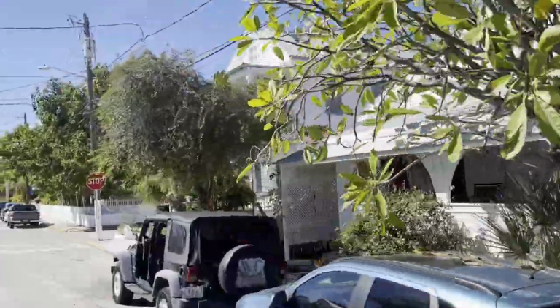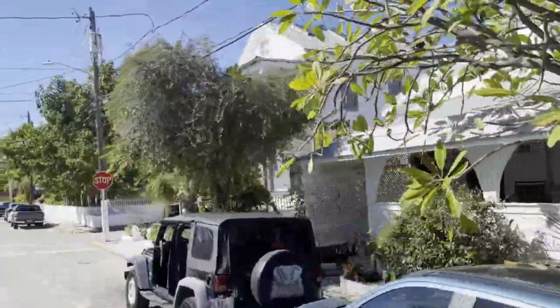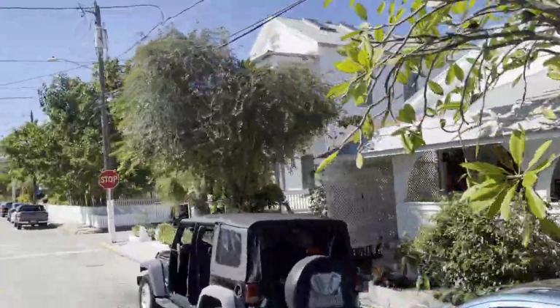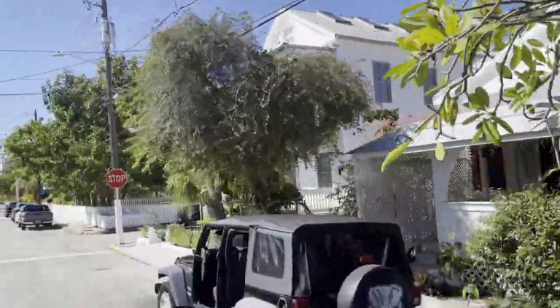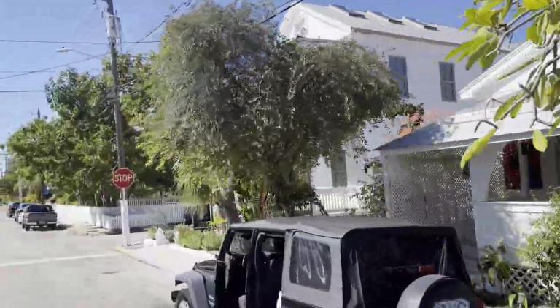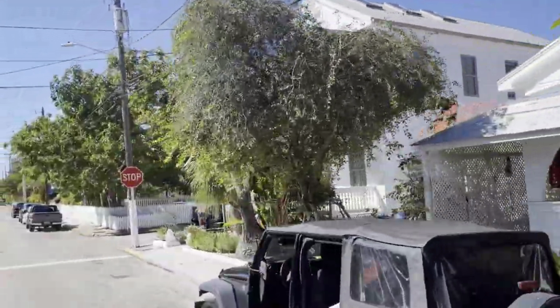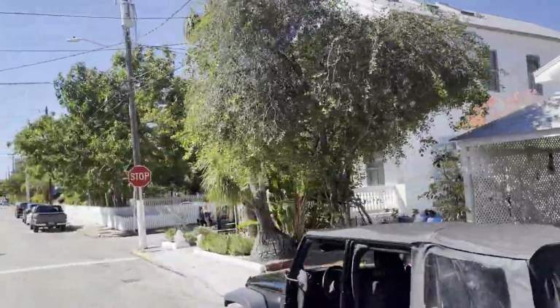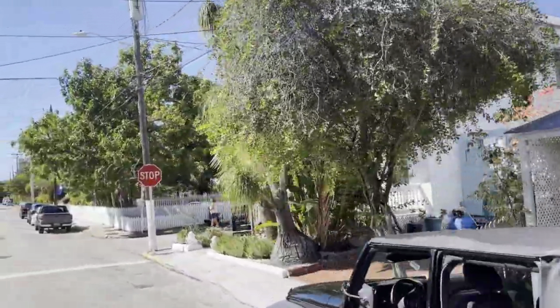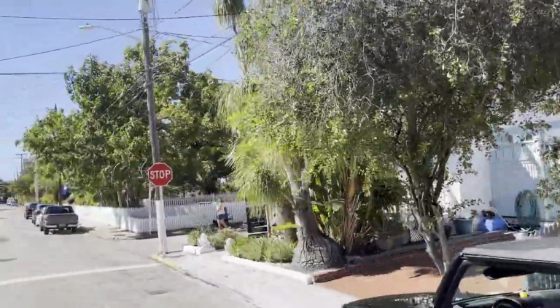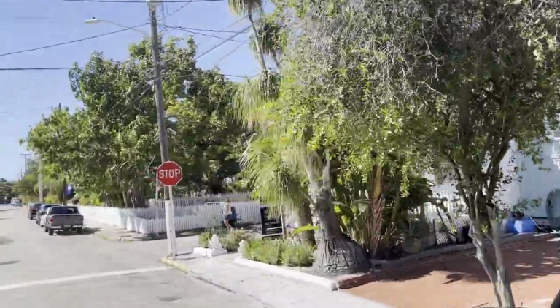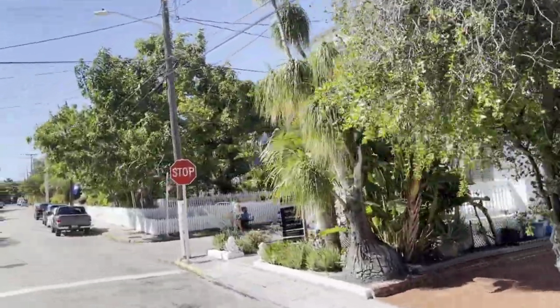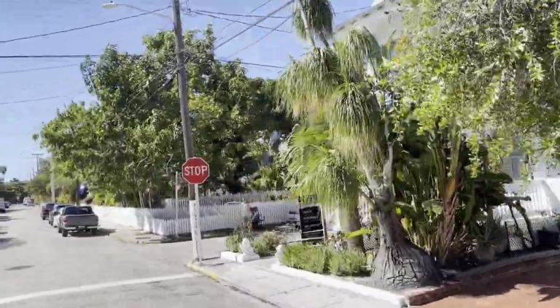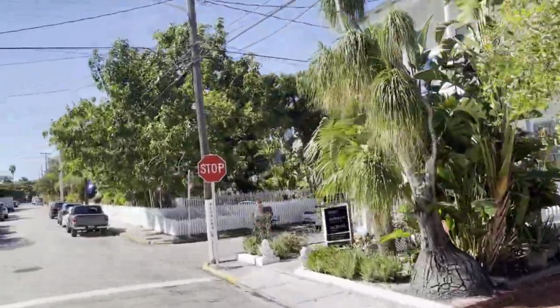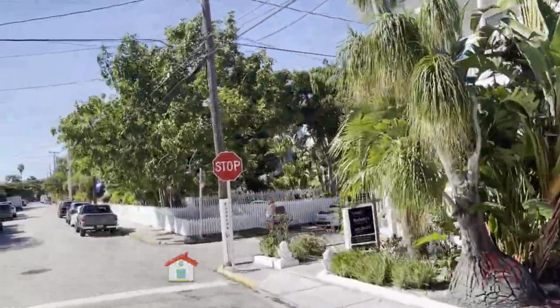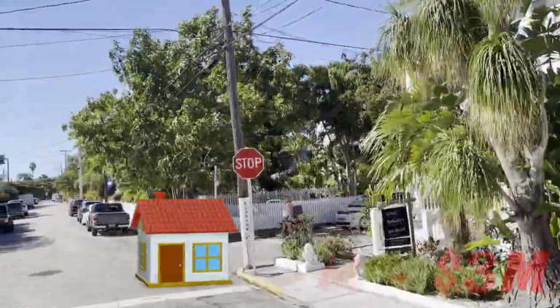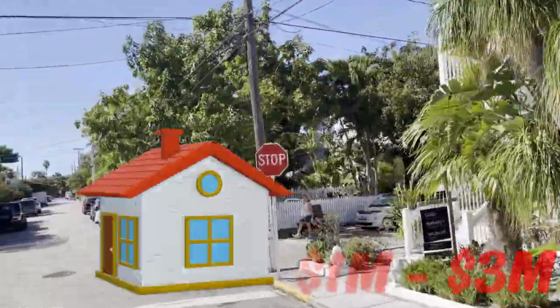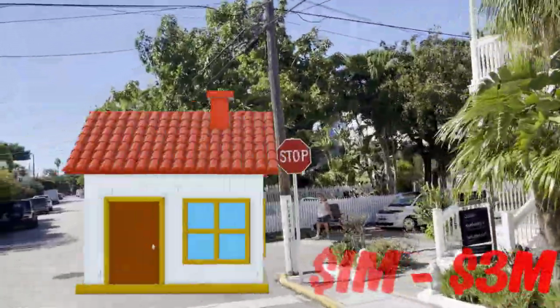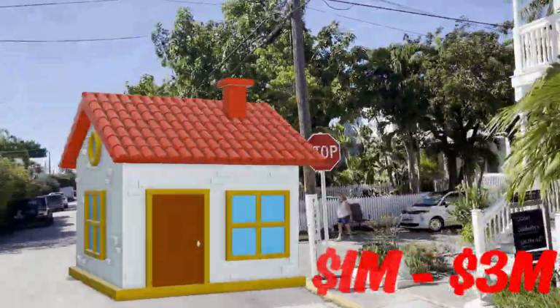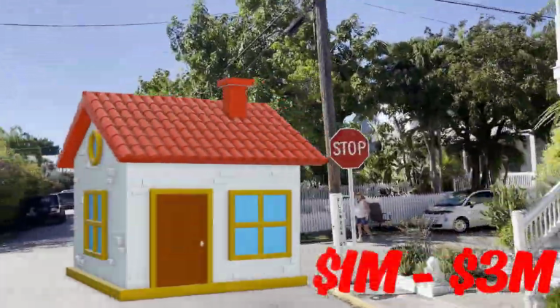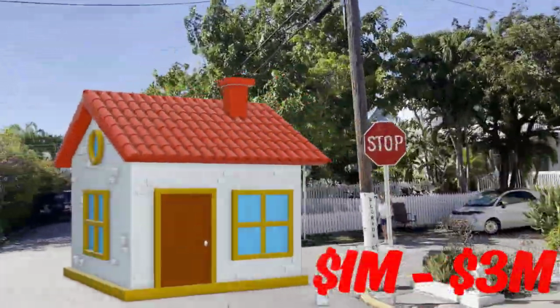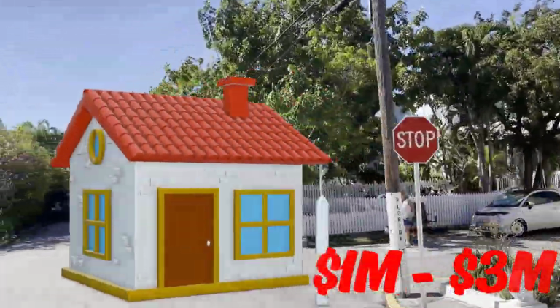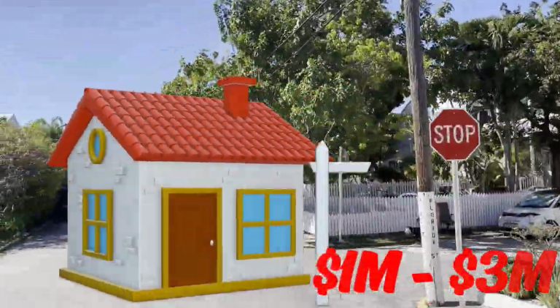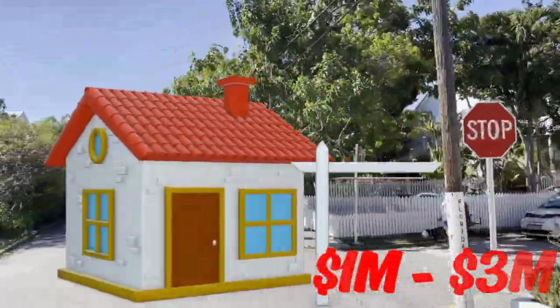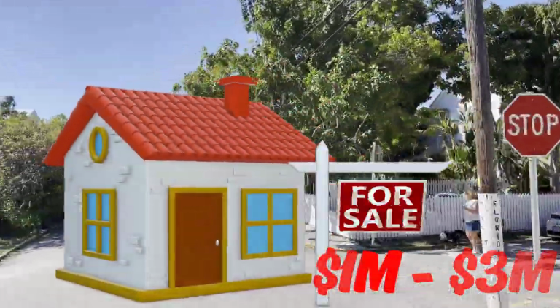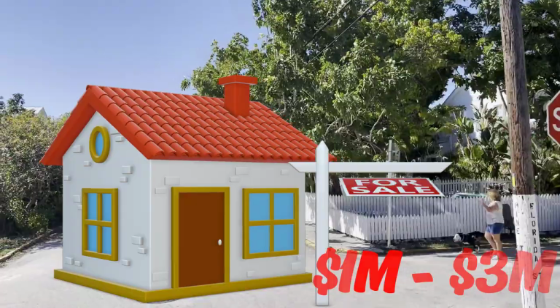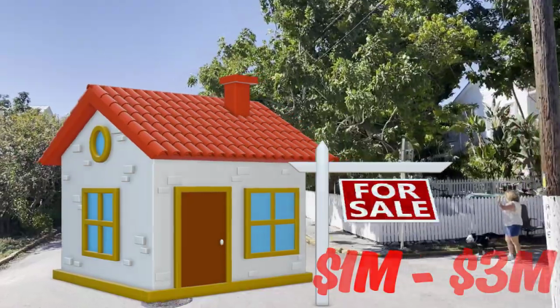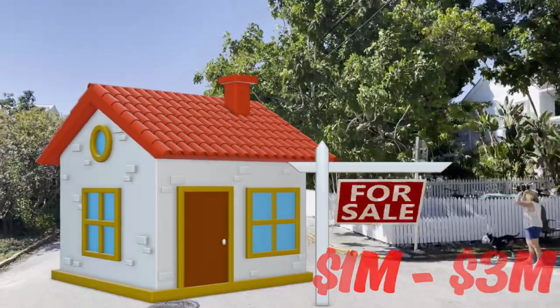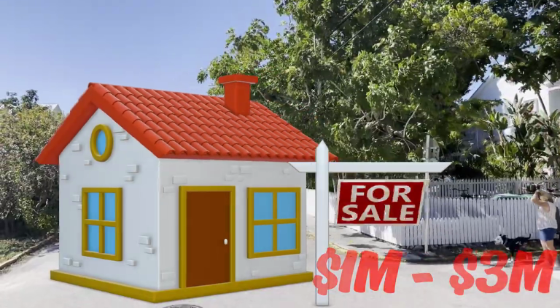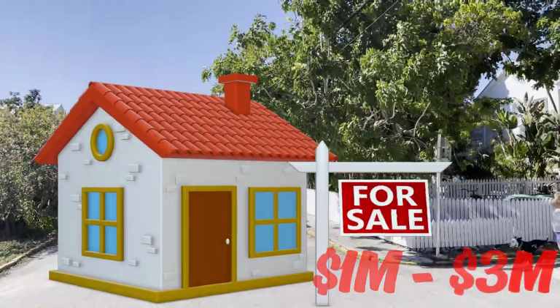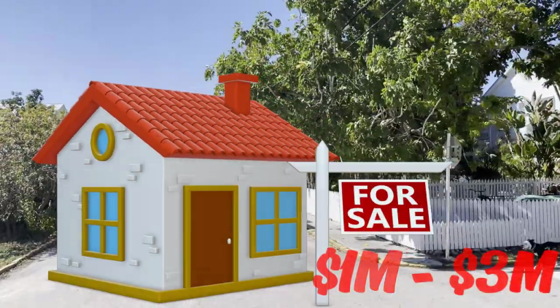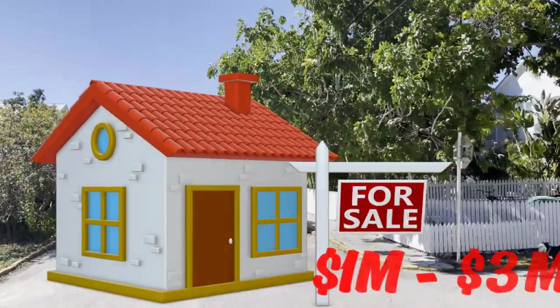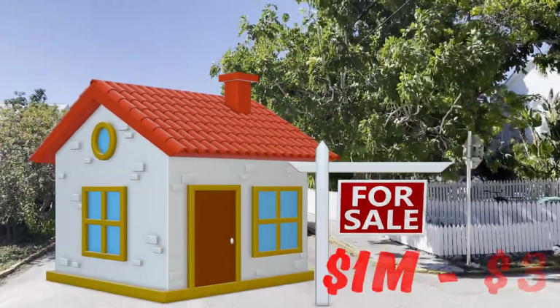If you want a home in the Meadows area of Key West, they range anywhere from 1 million to 3 million.